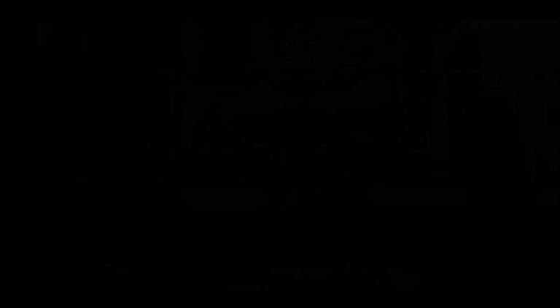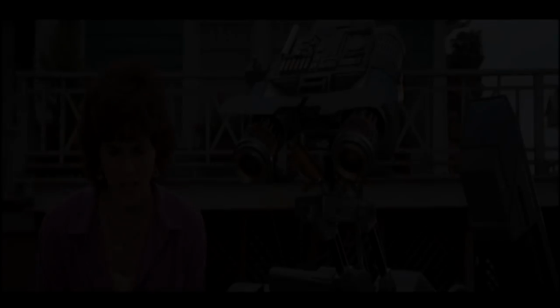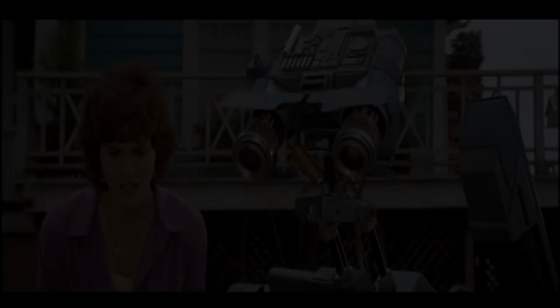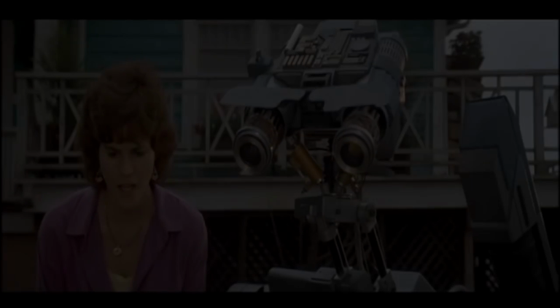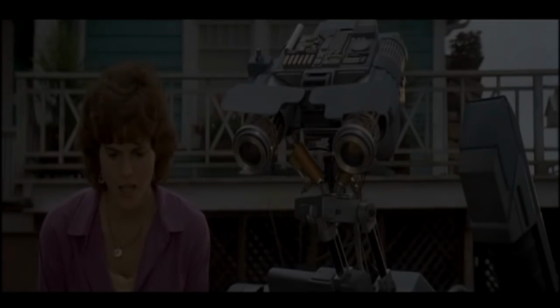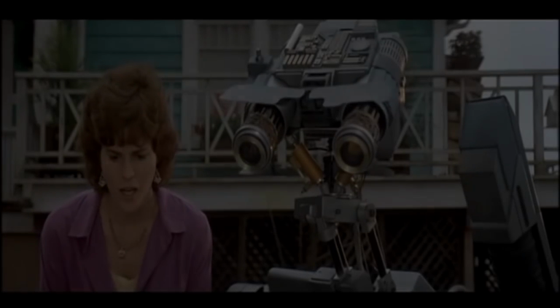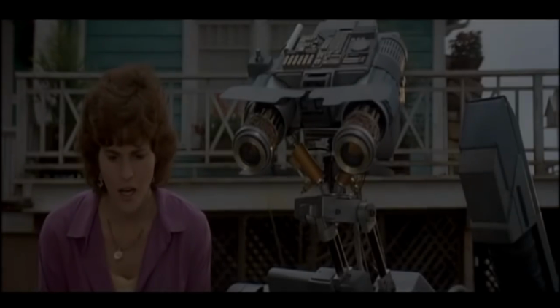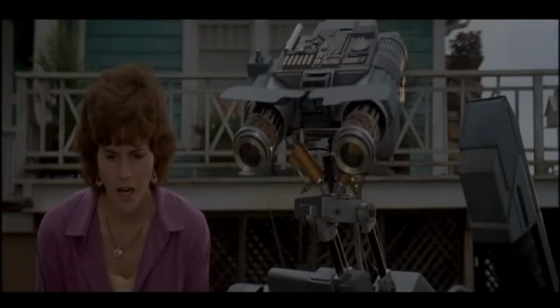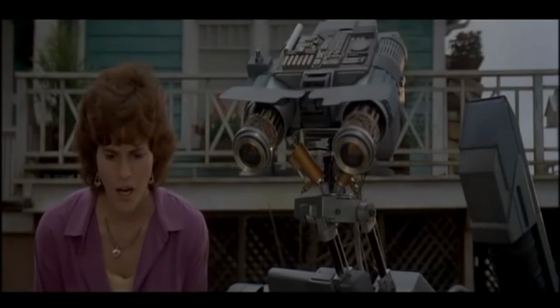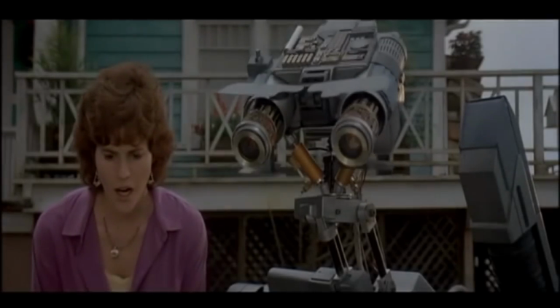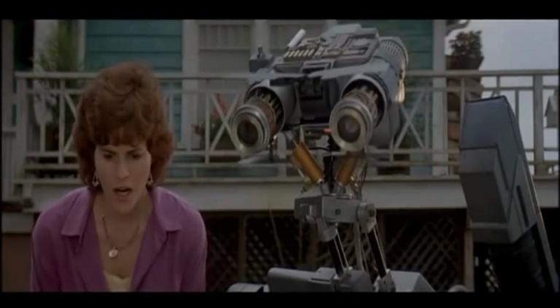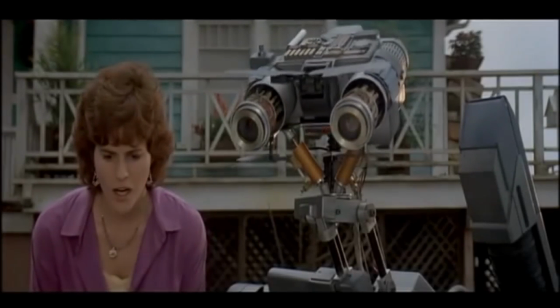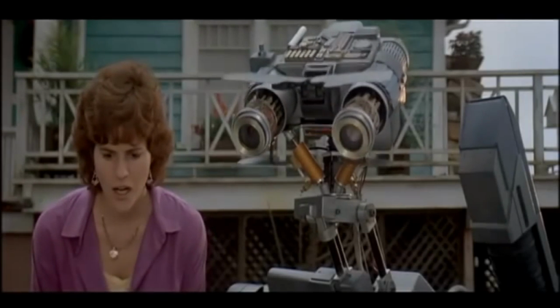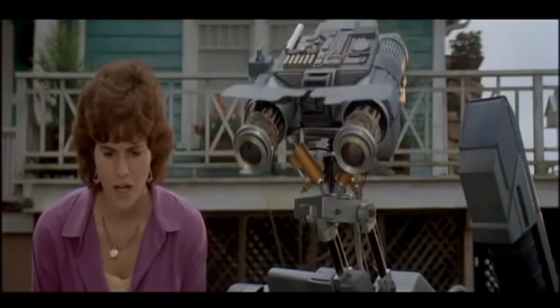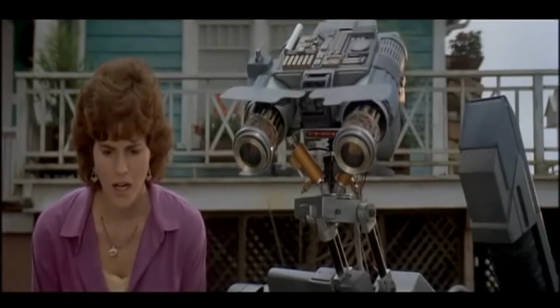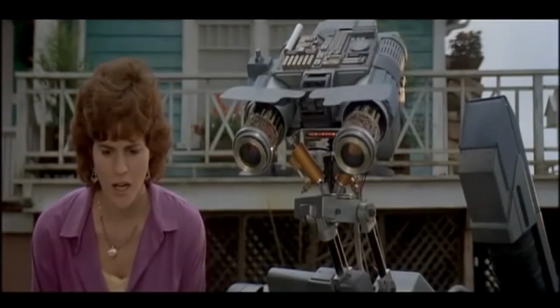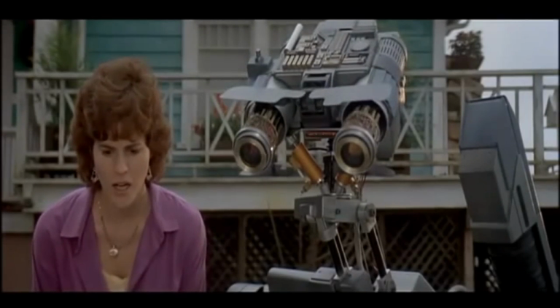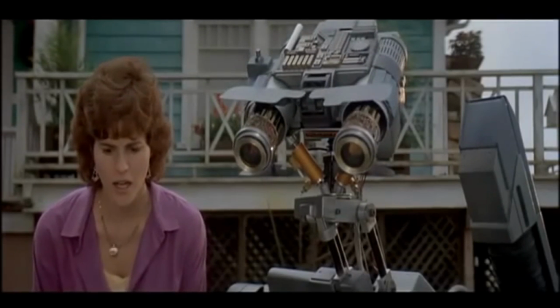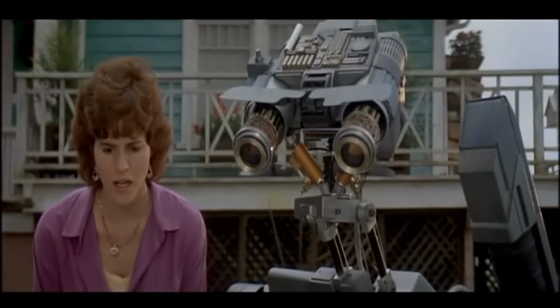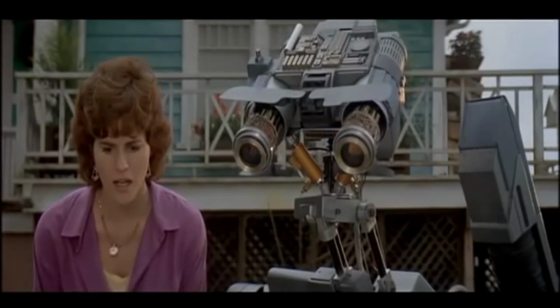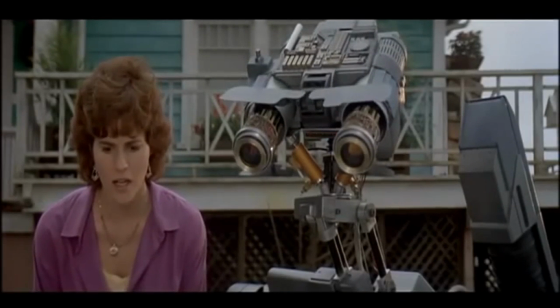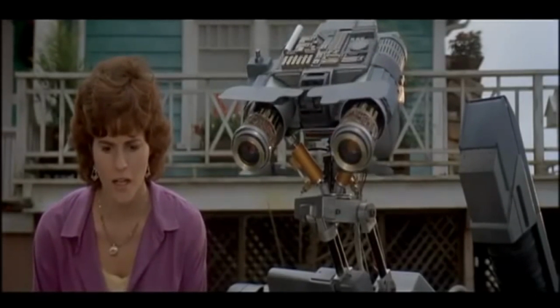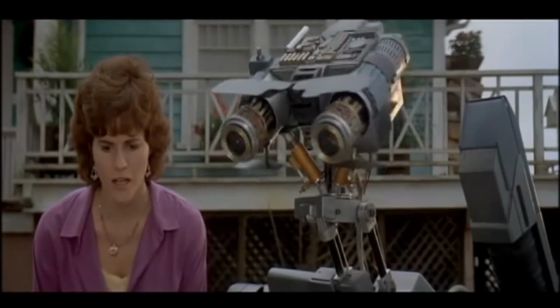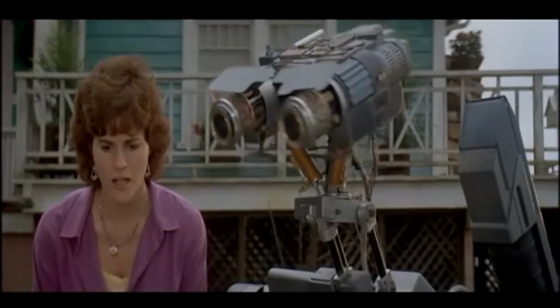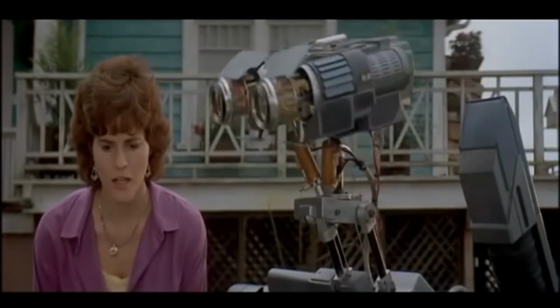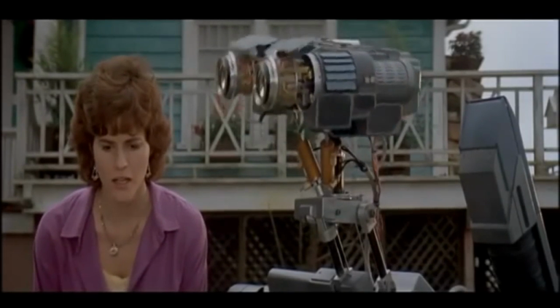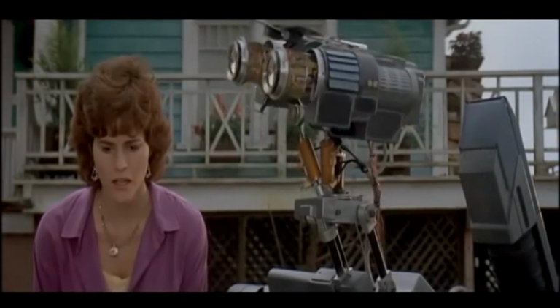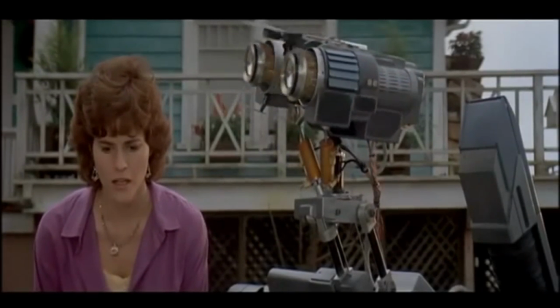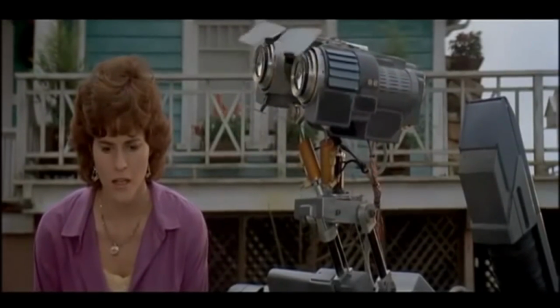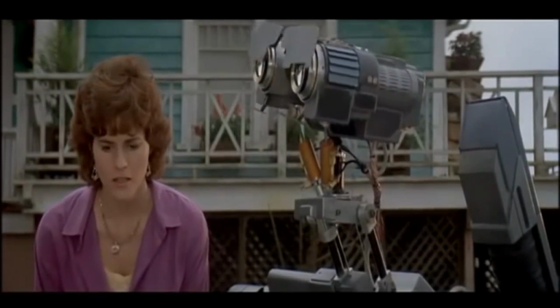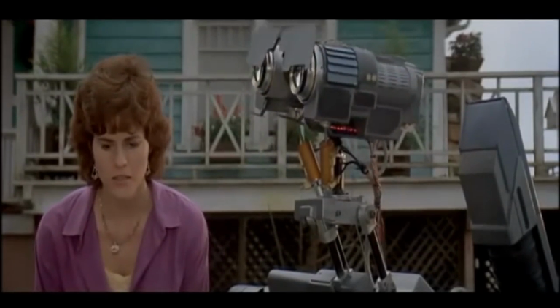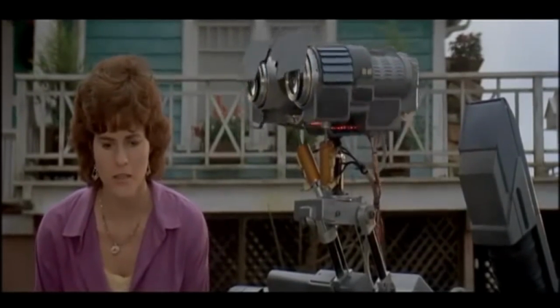Error! Grasshopper disassembled! Re-assemble!